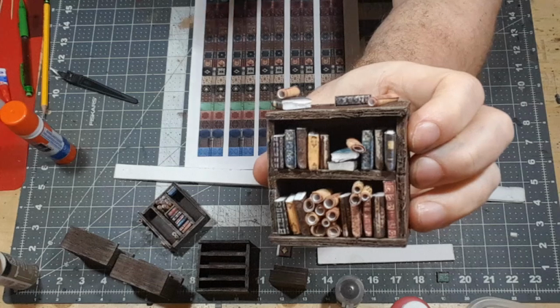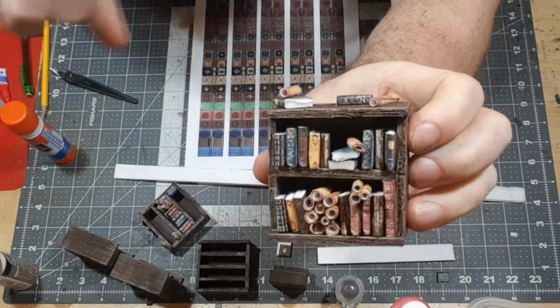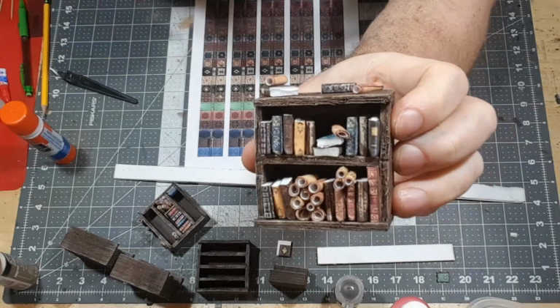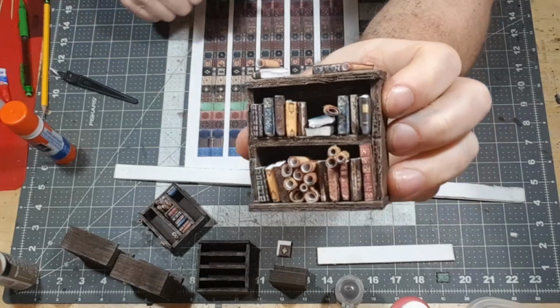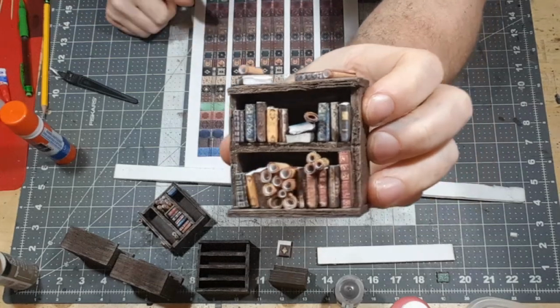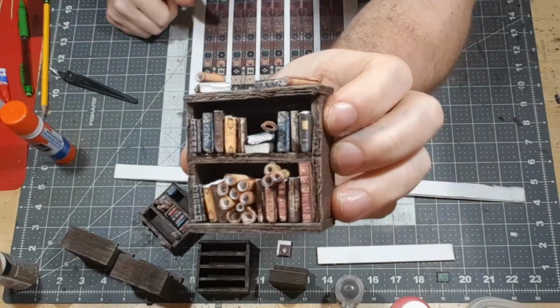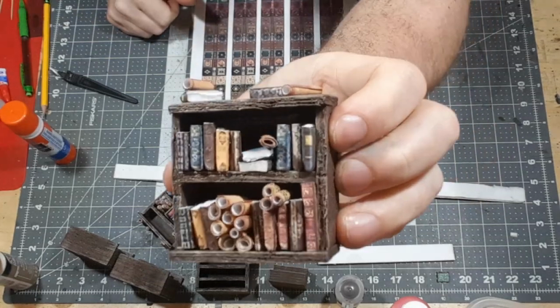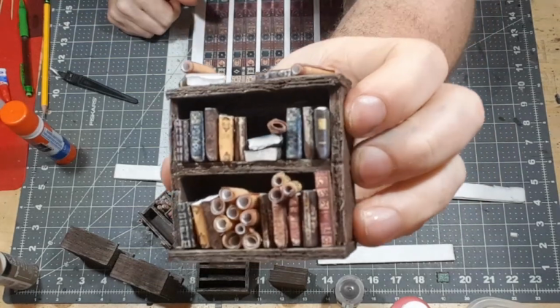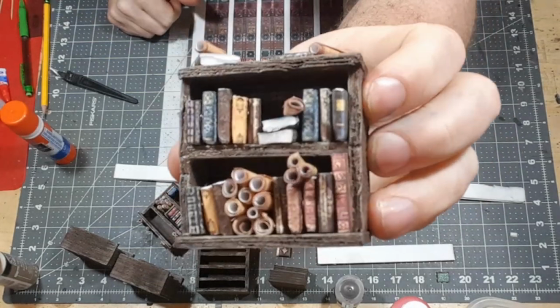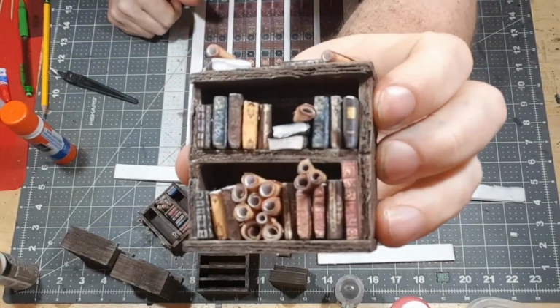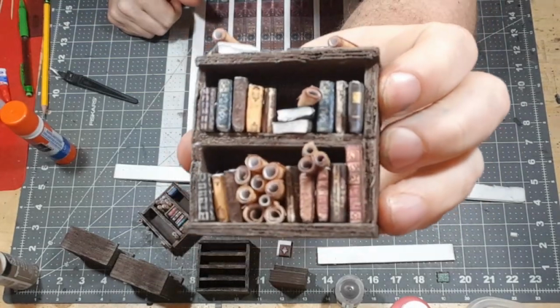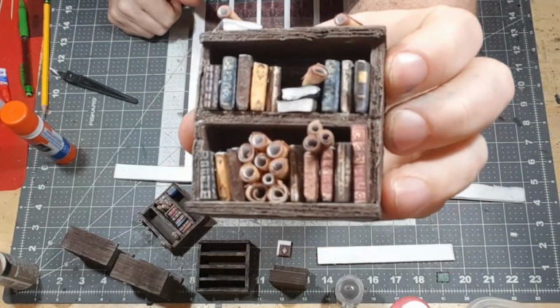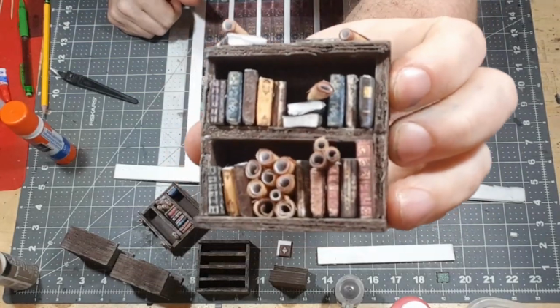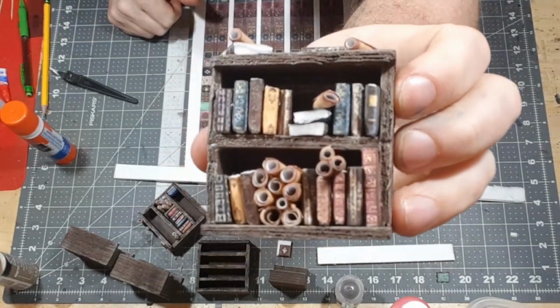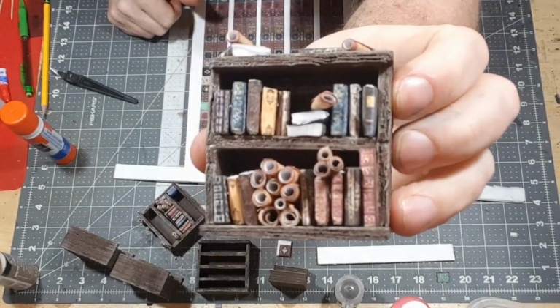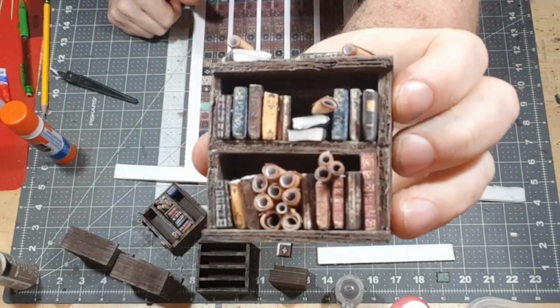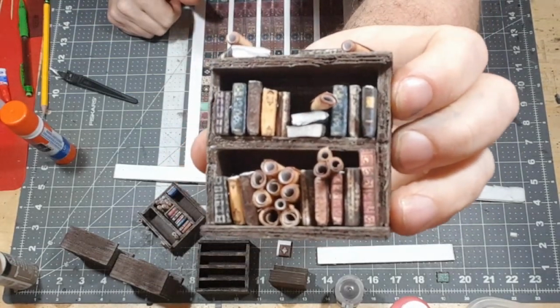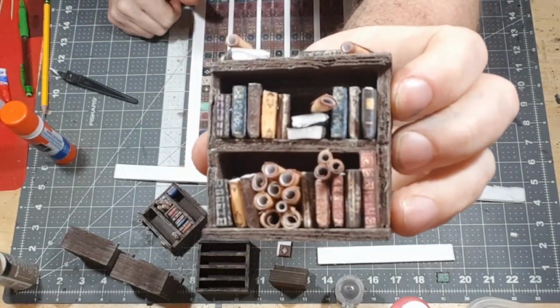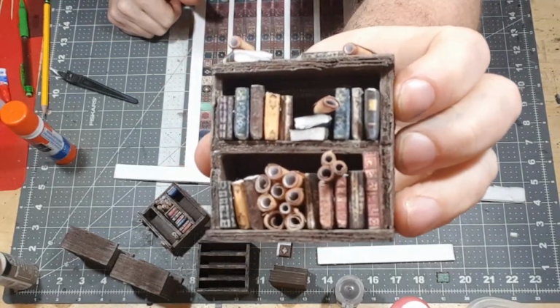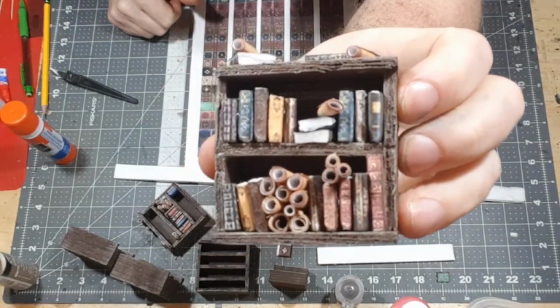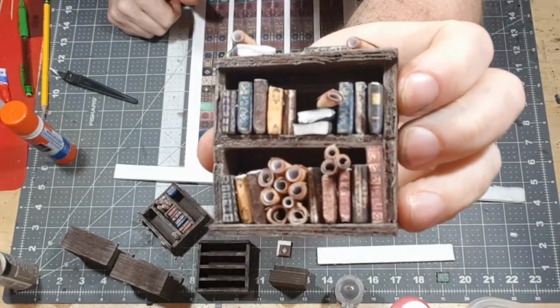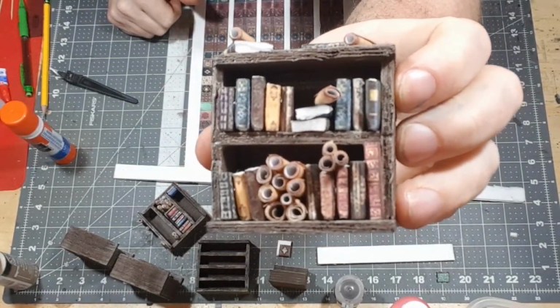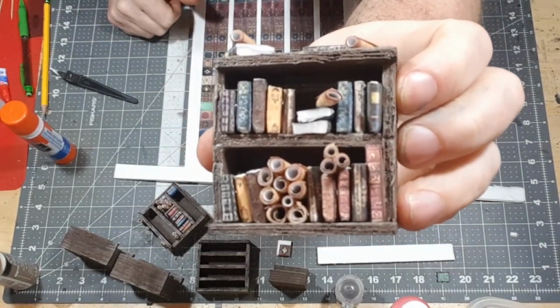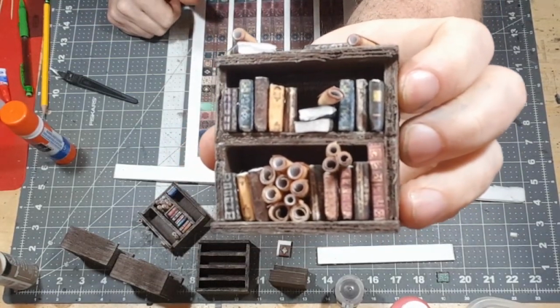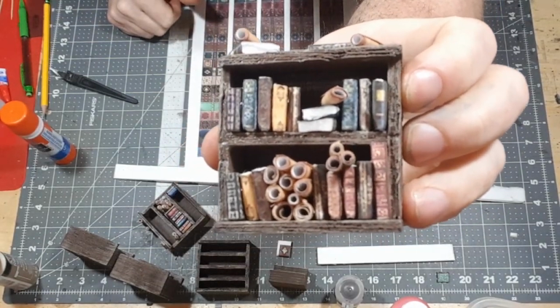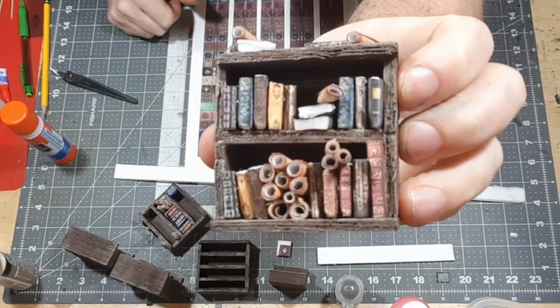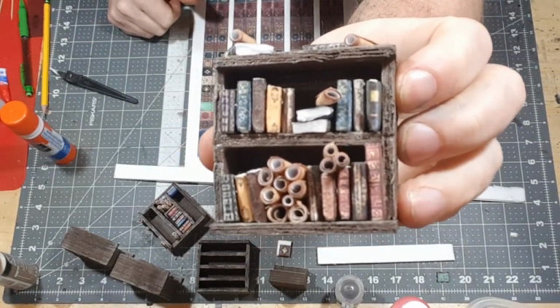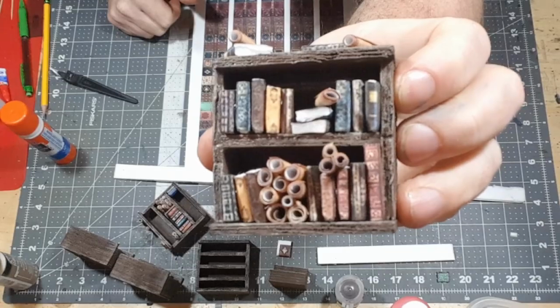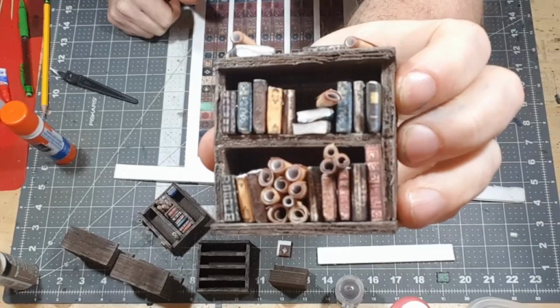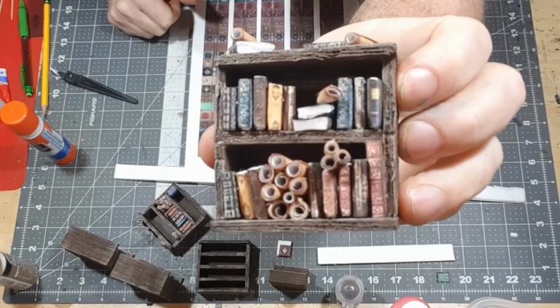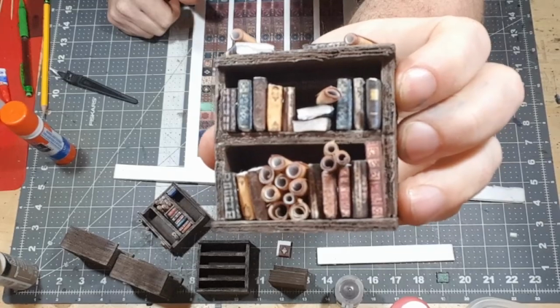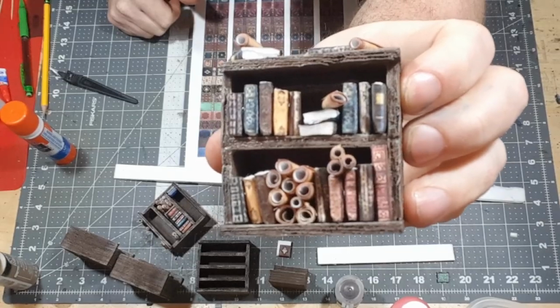Welcome to Drunken Dwarf Crafting. I'm going to show you how to make these cool miniature books for your tabletop adventure.